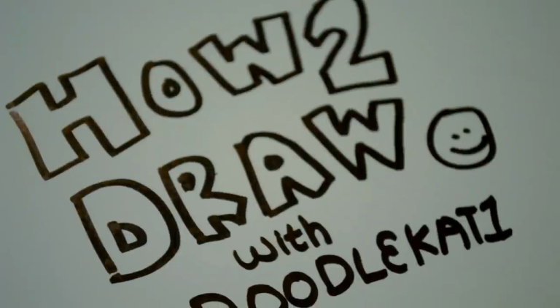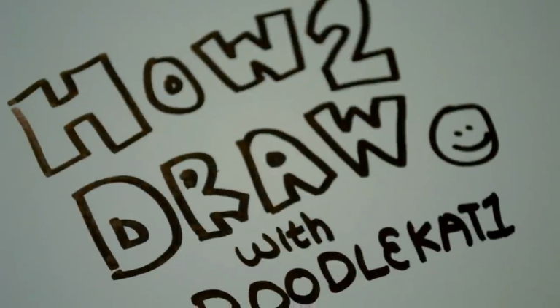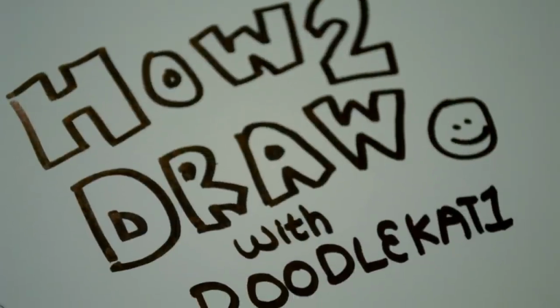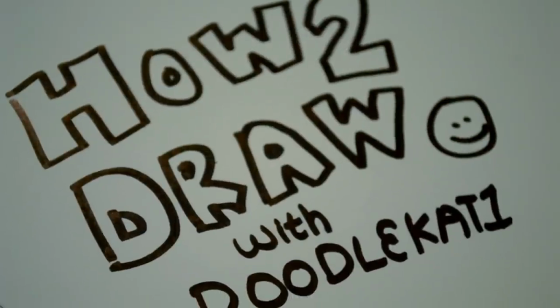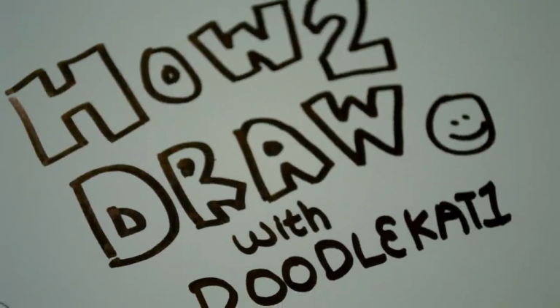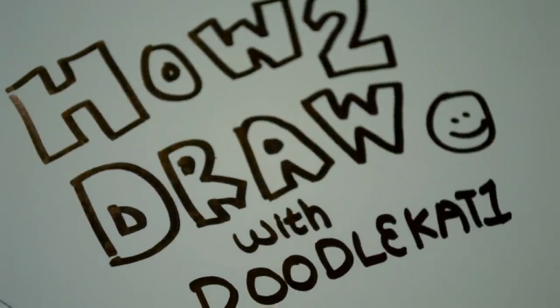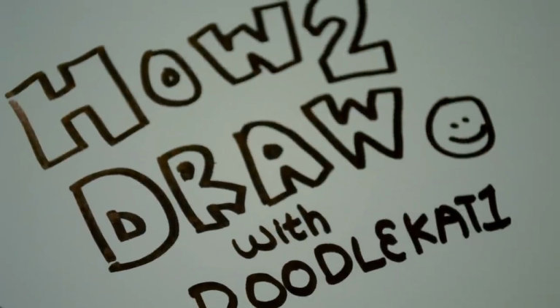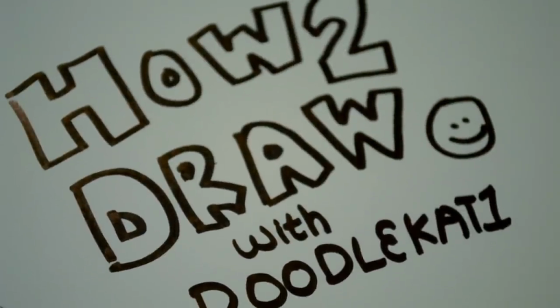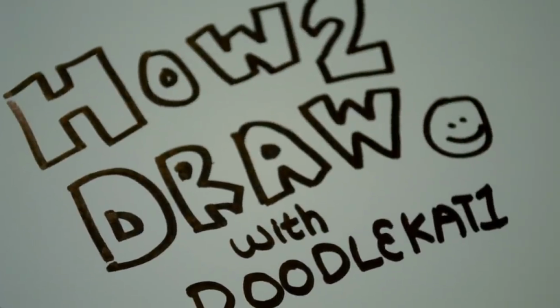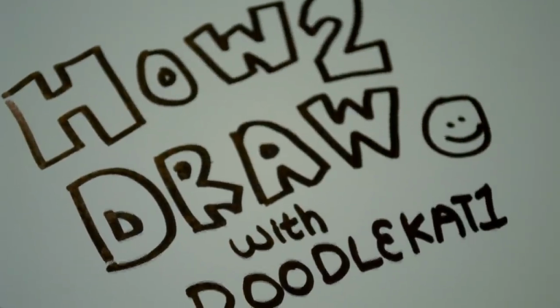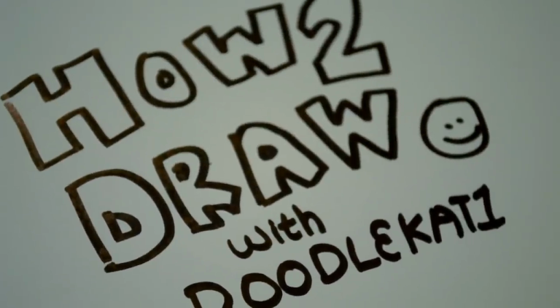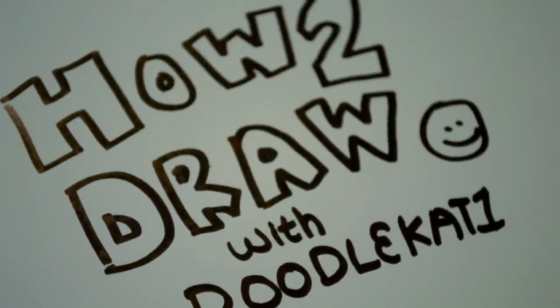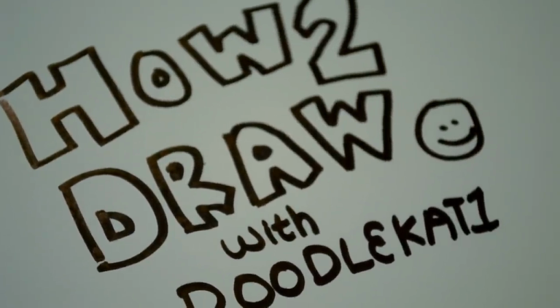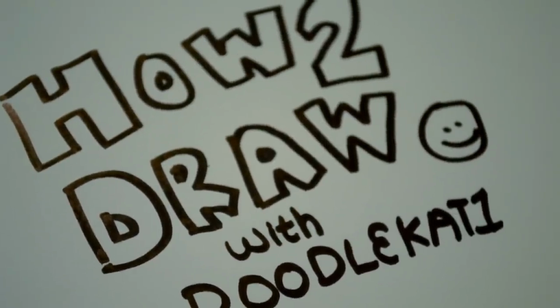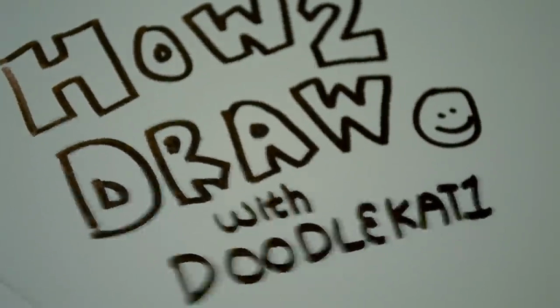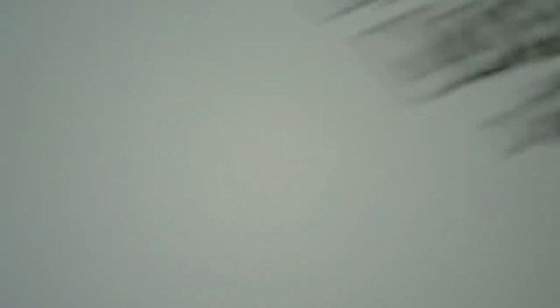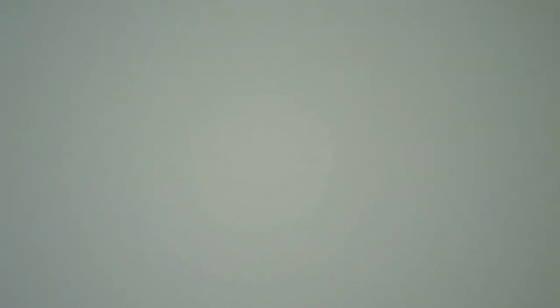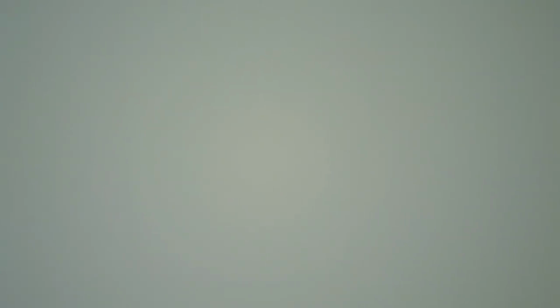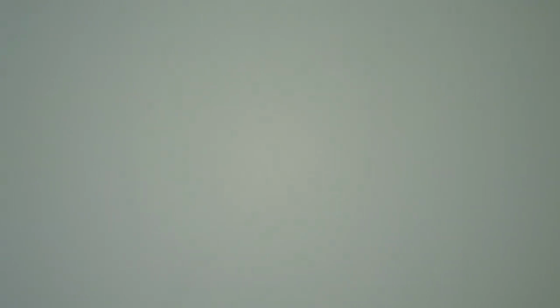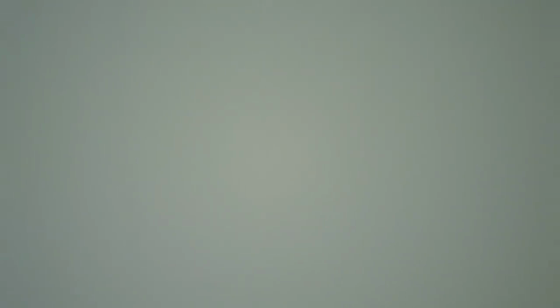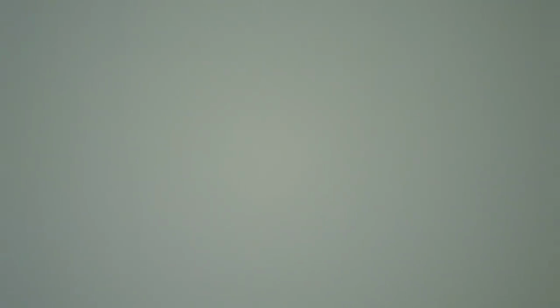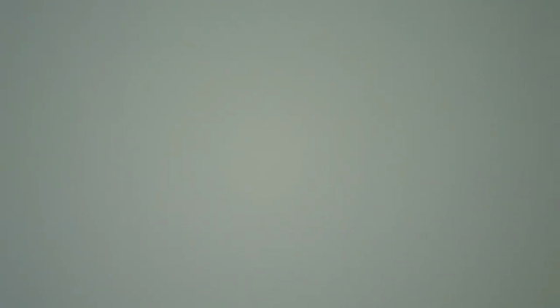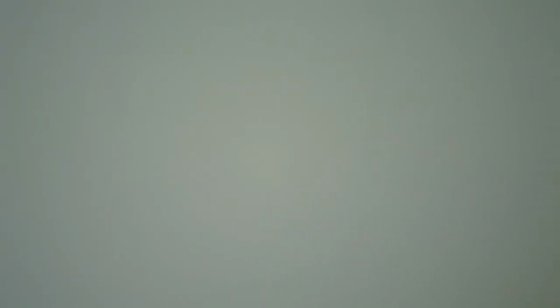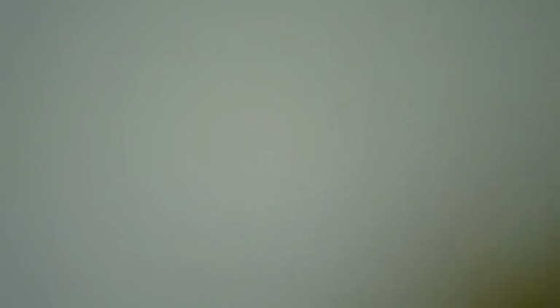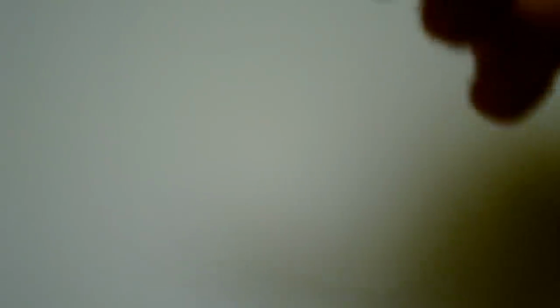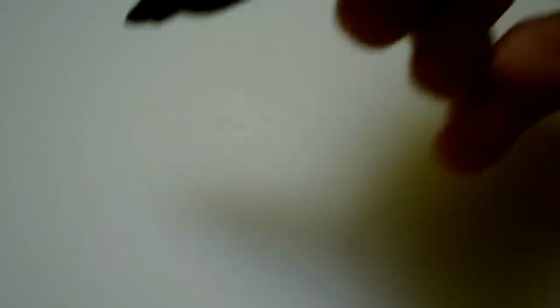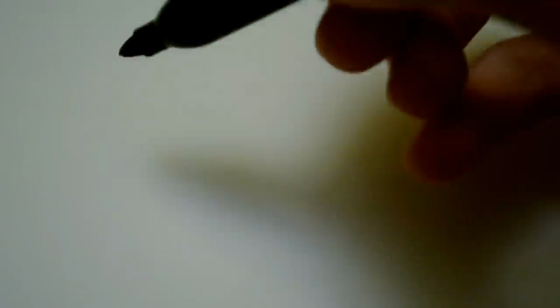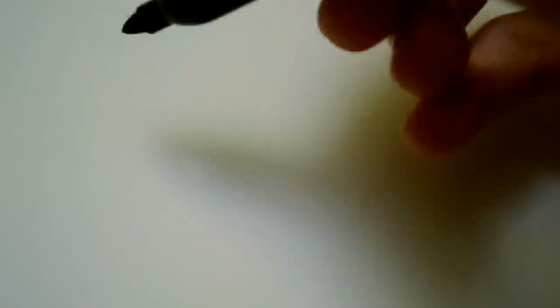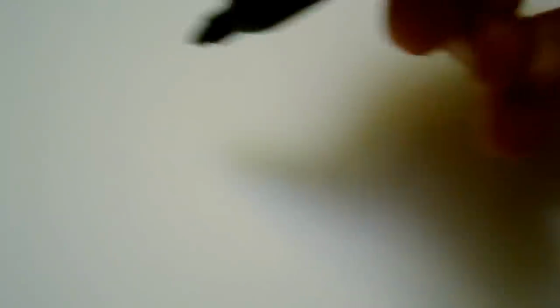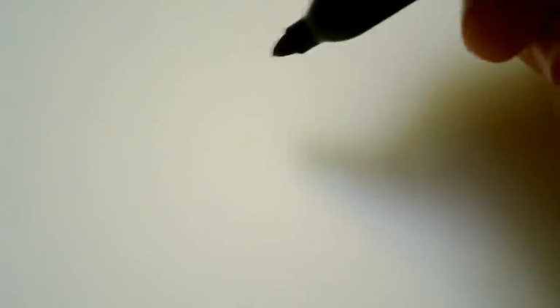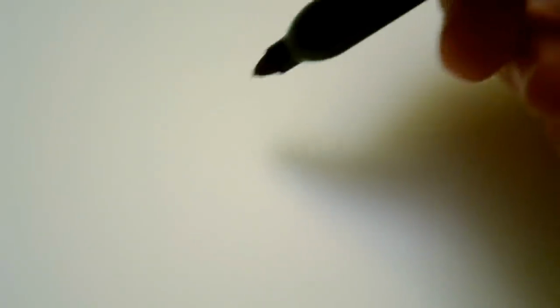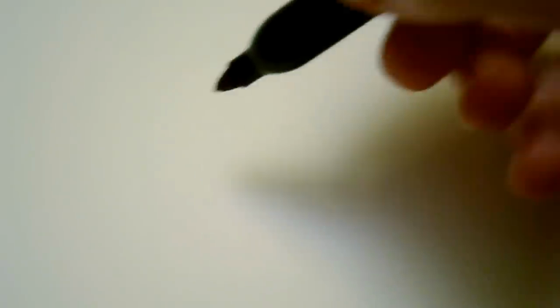Hi and welcome to How to Draw a Cartoon Edition with Doodlecat1. Today I'm going to show you how to draw a cartoon walrus.